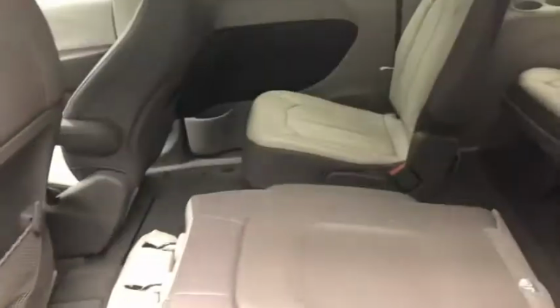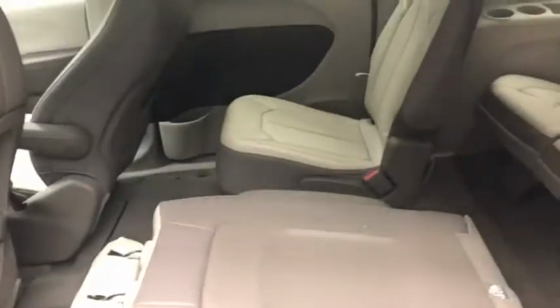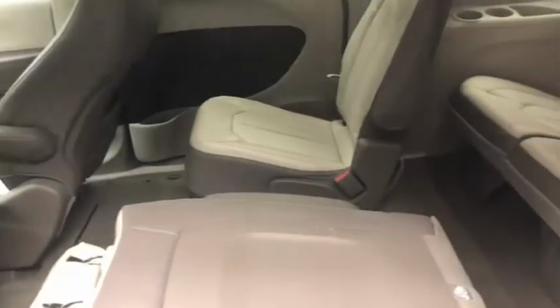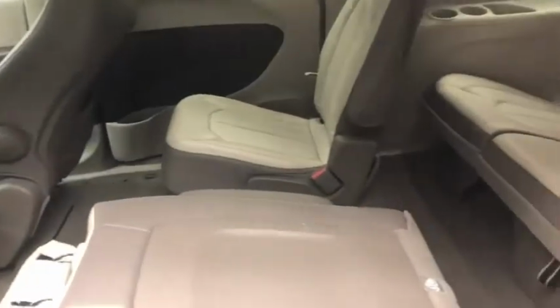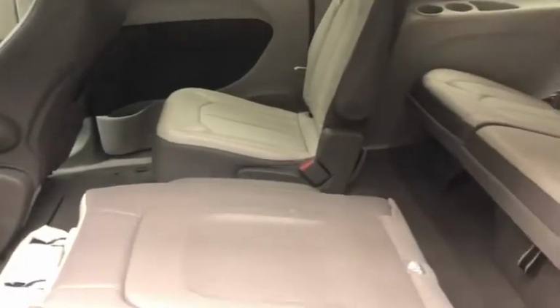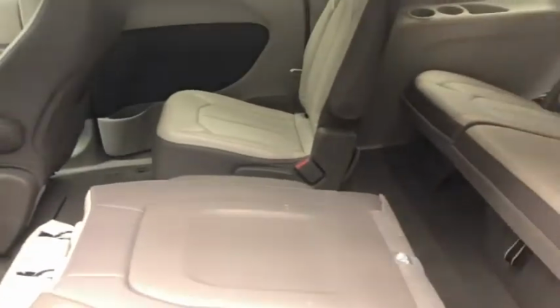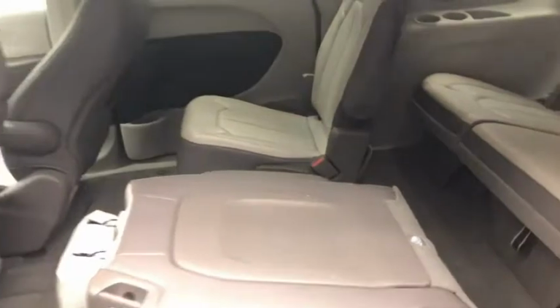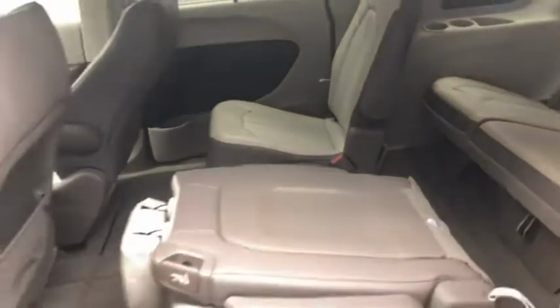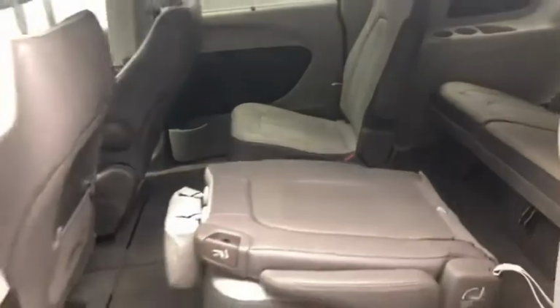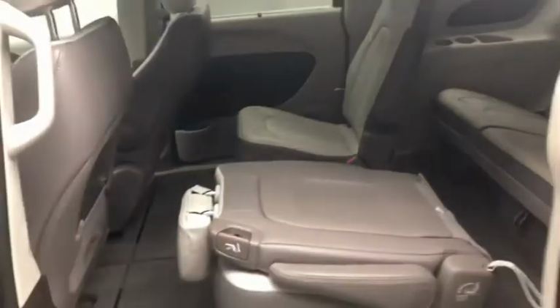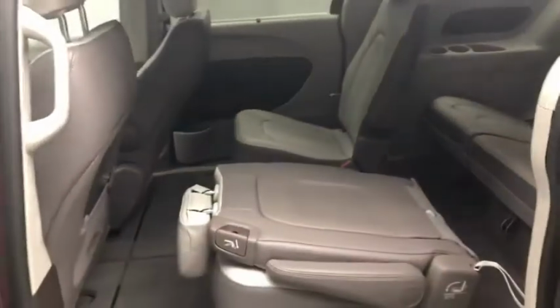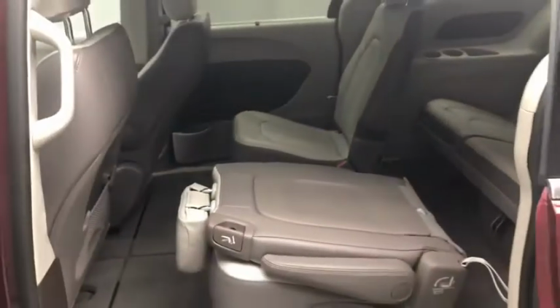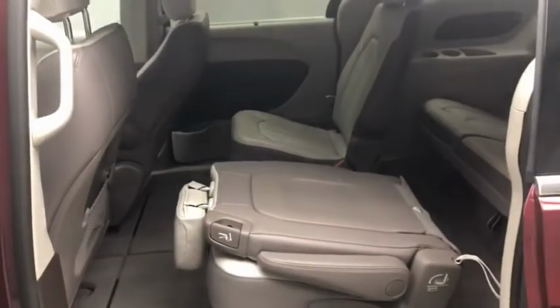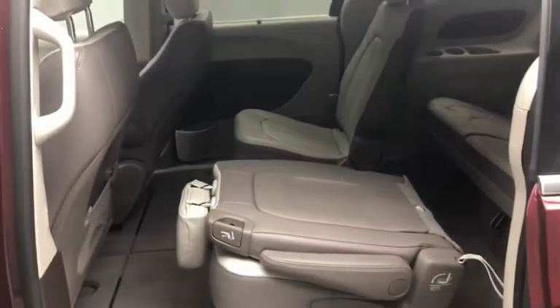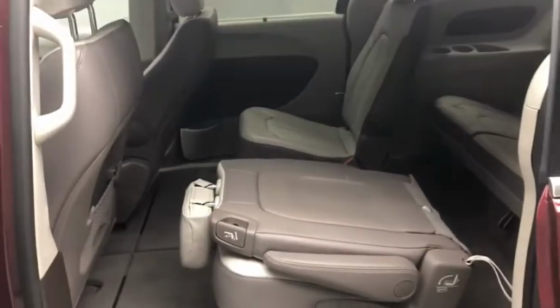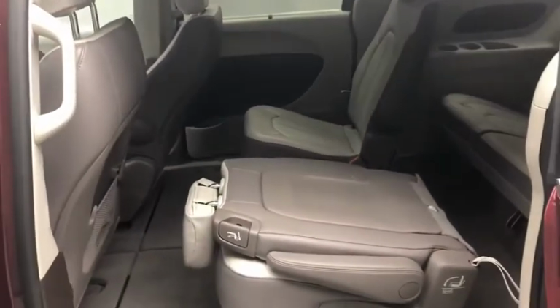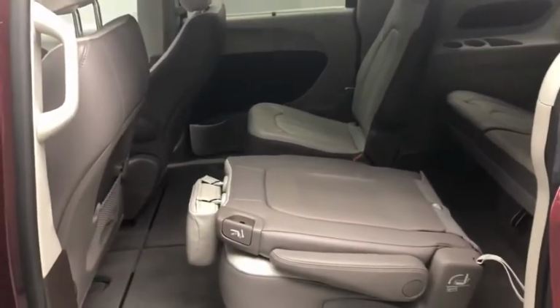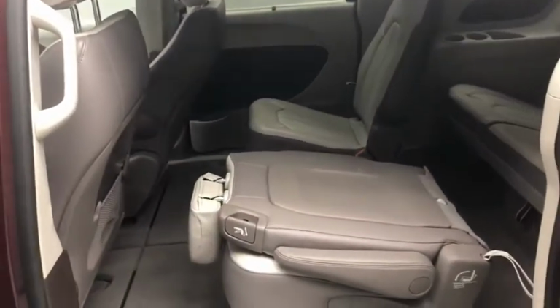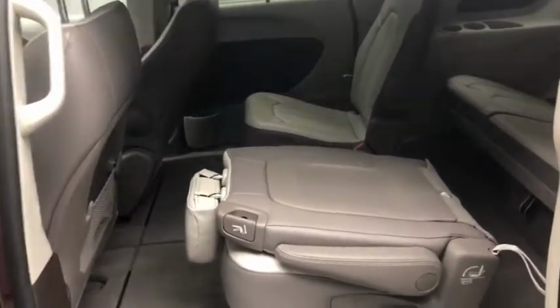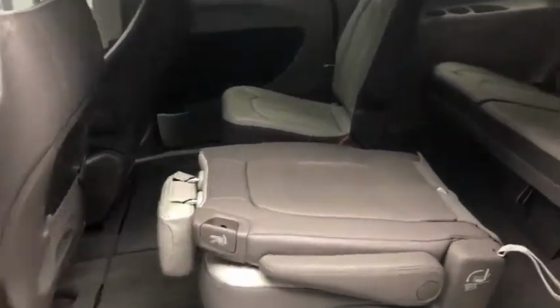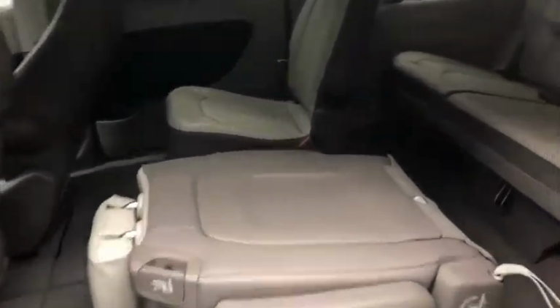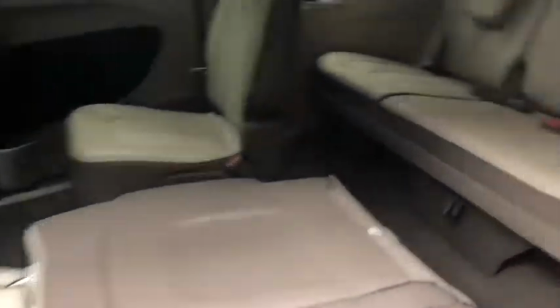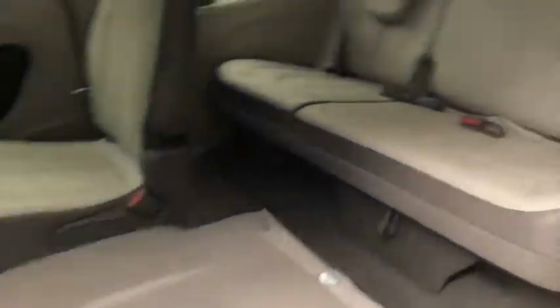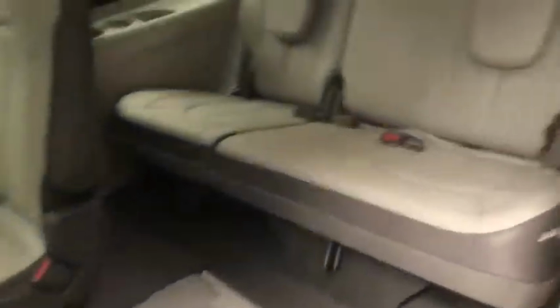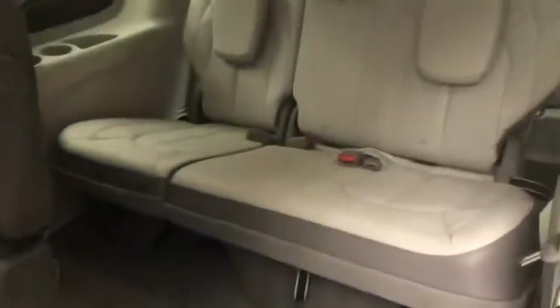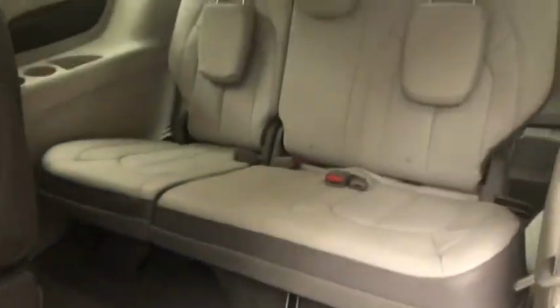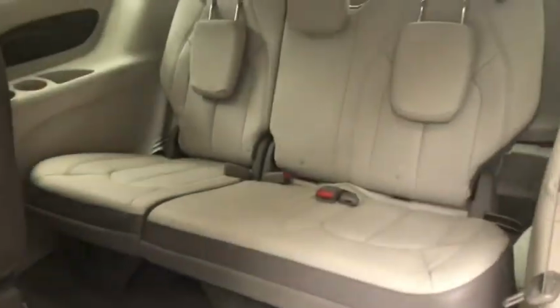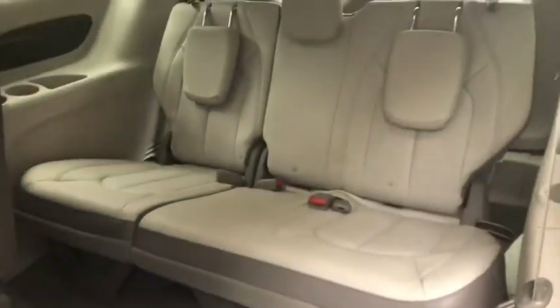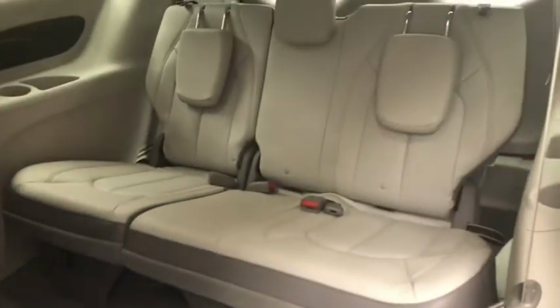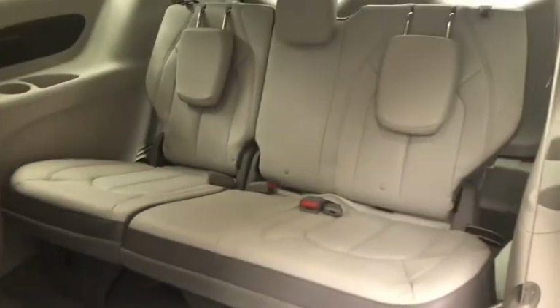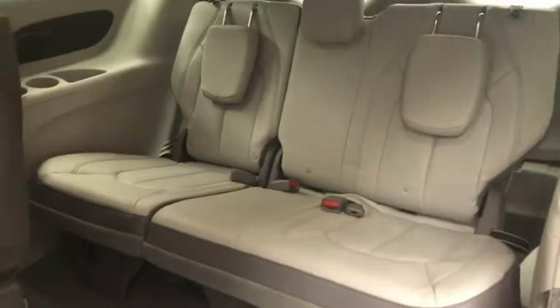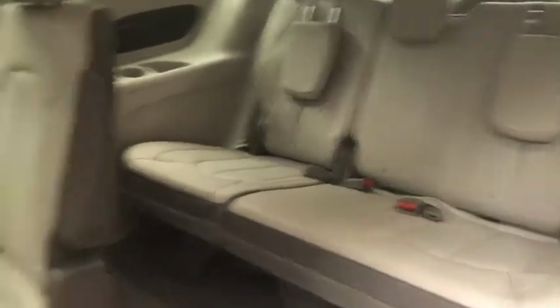Stability control, Bluetooth, leather wrapped steering wheel, power steering, adjustable steering wheel, cruise control, keyless start.